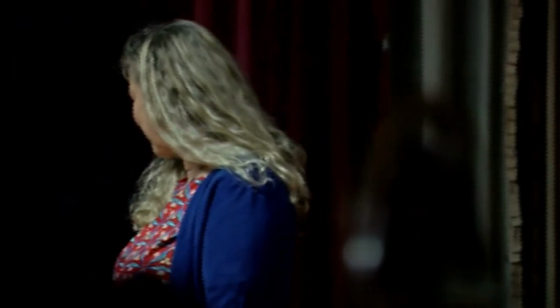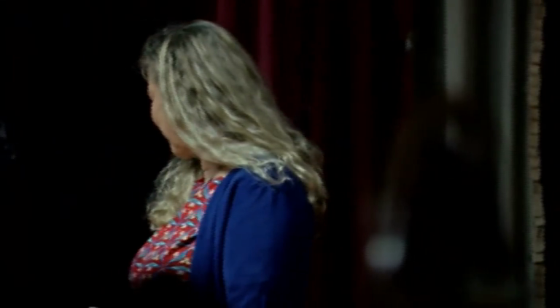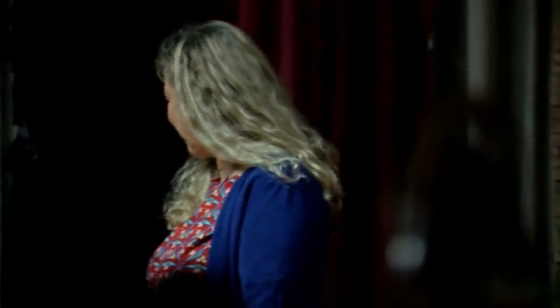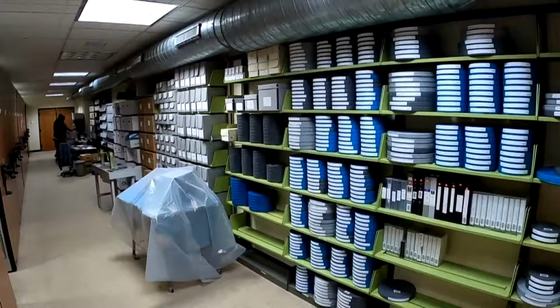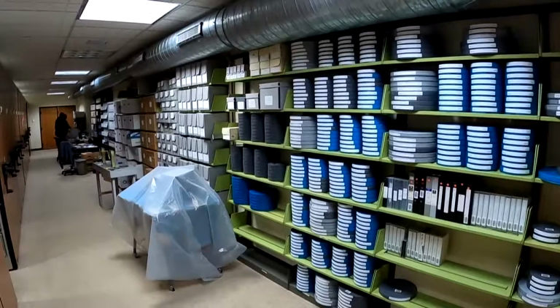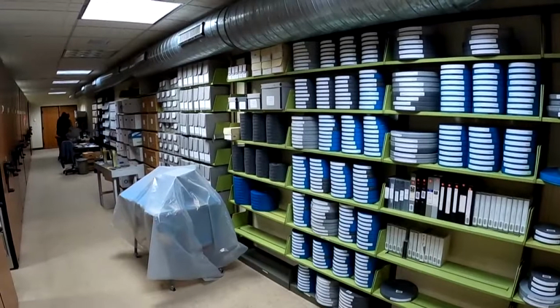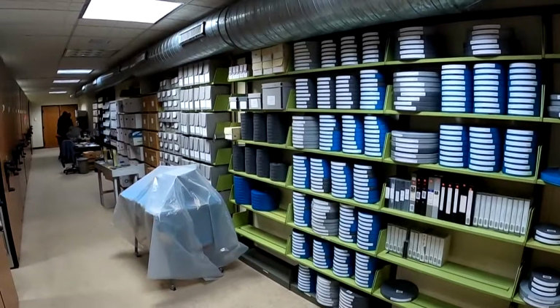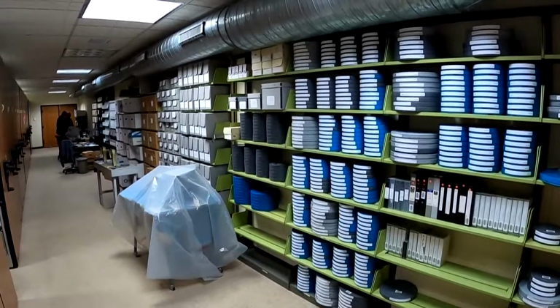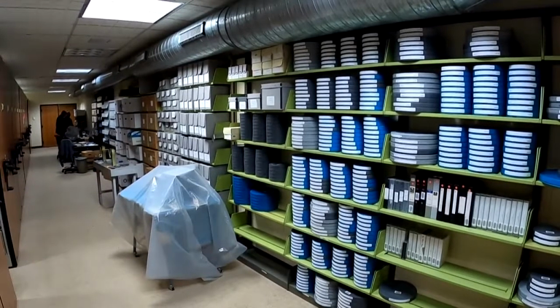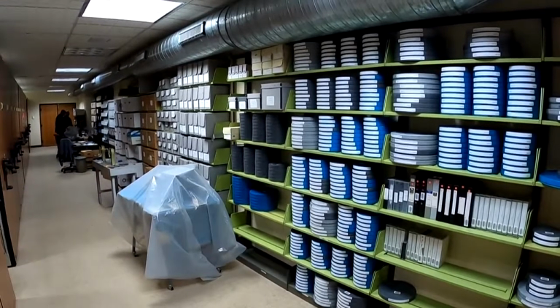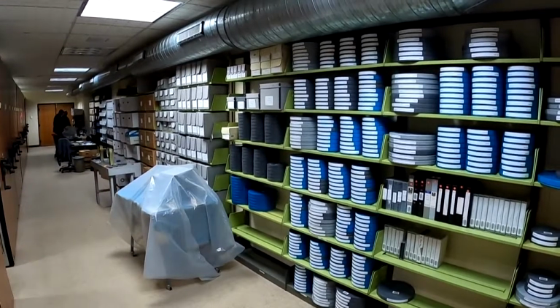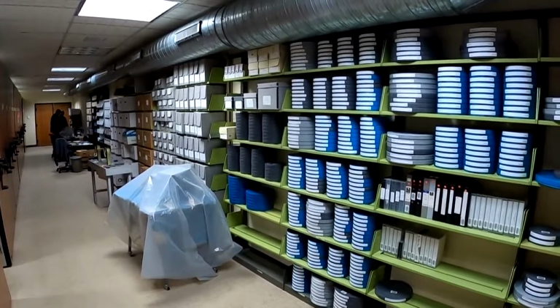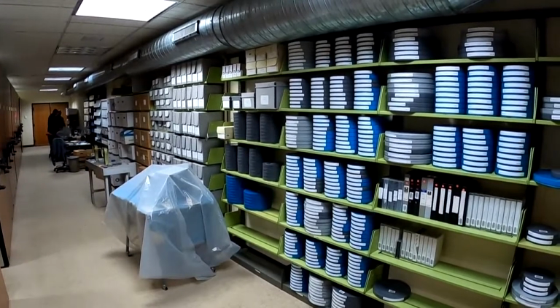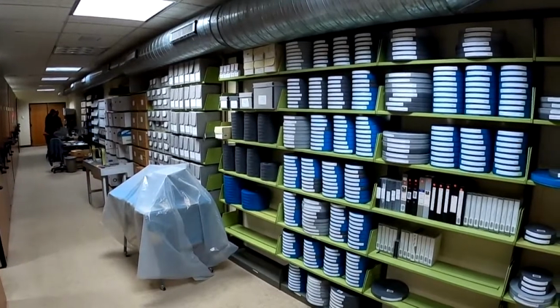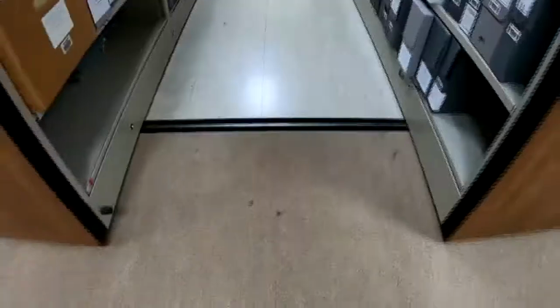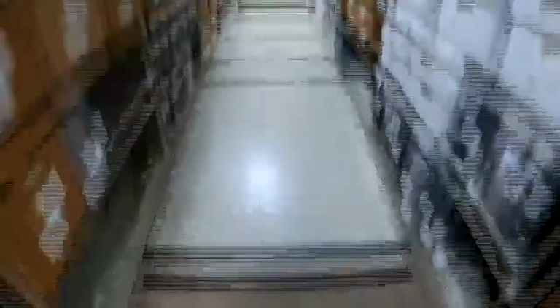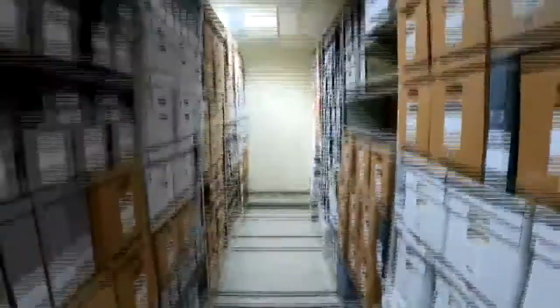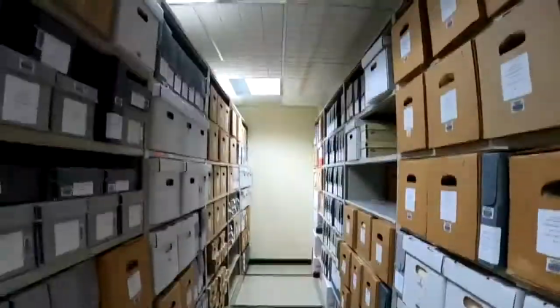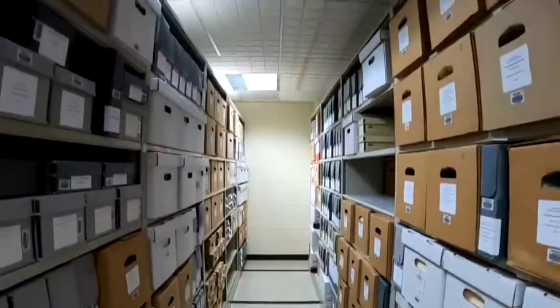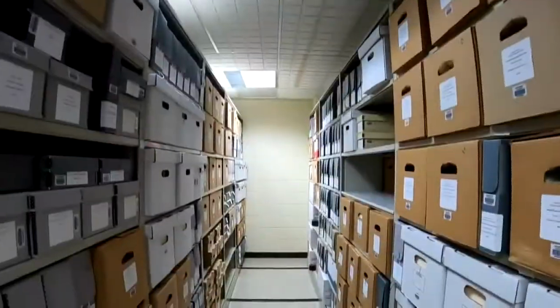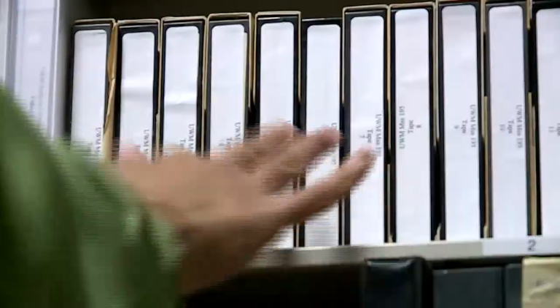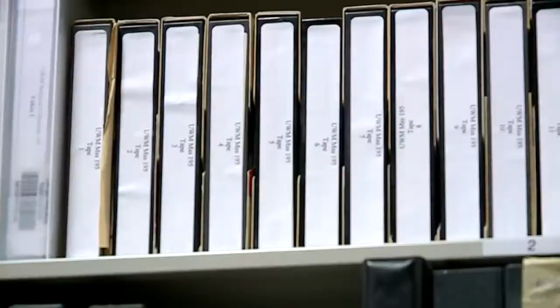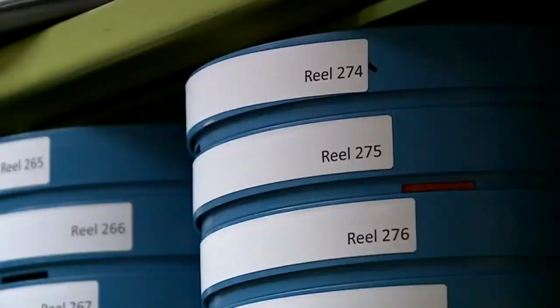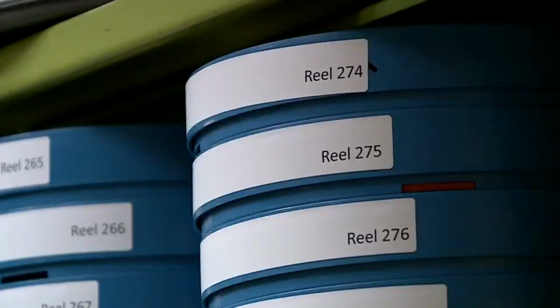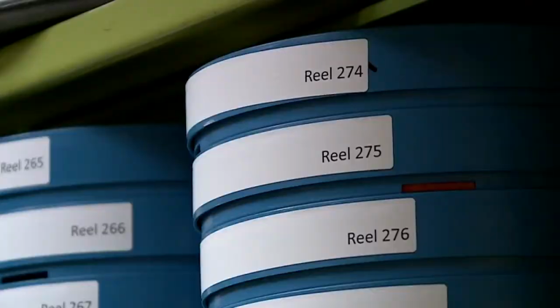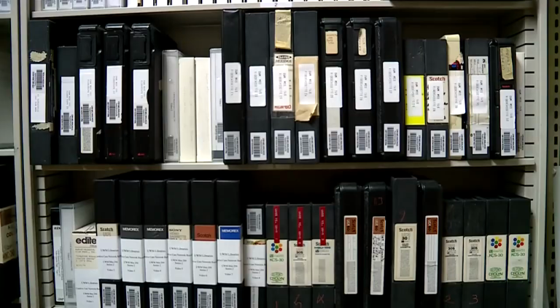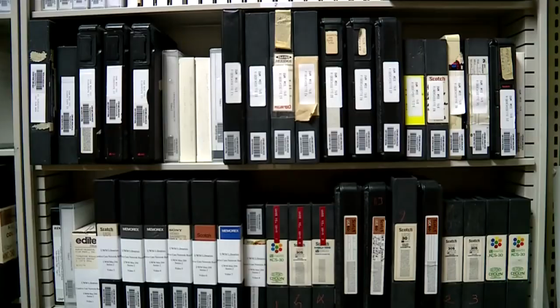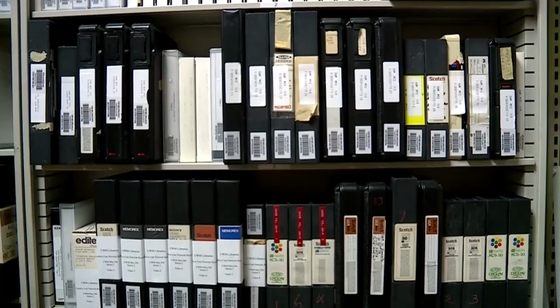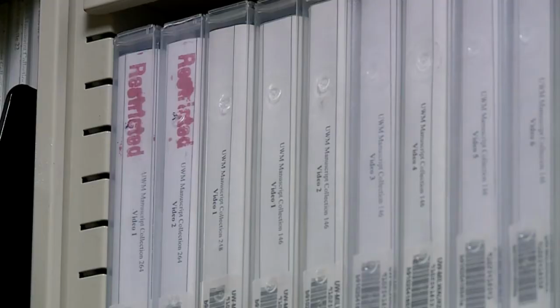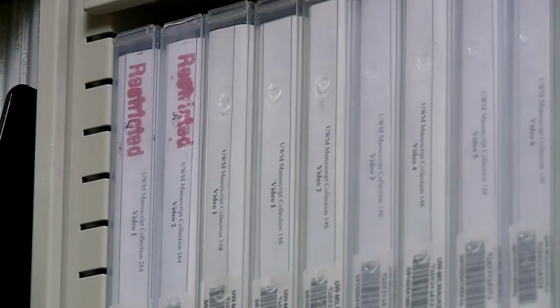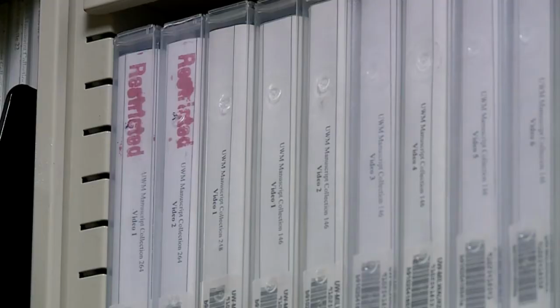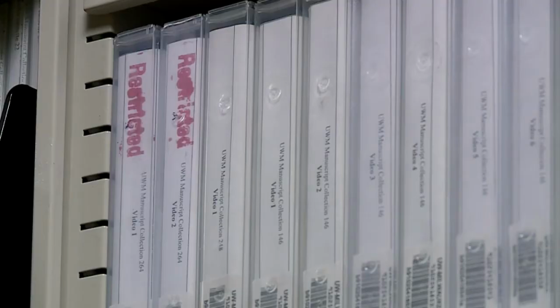We got a first-hand look at the archive they maintain there, filled wall-to-wall with tapes, films, still pictures, and audio recordings.